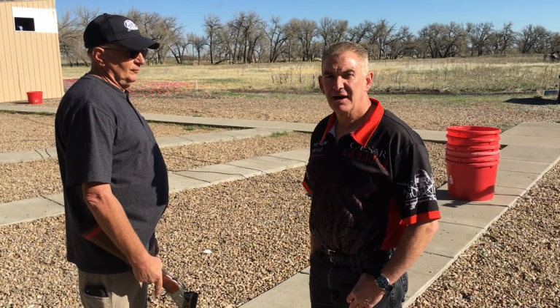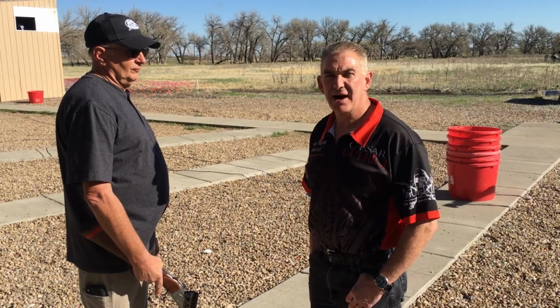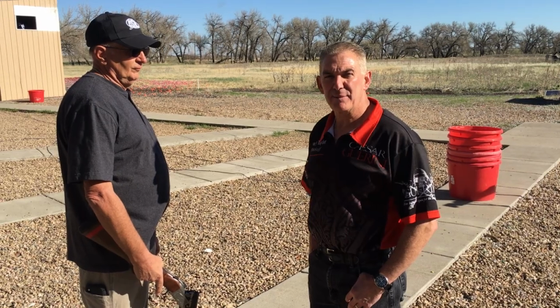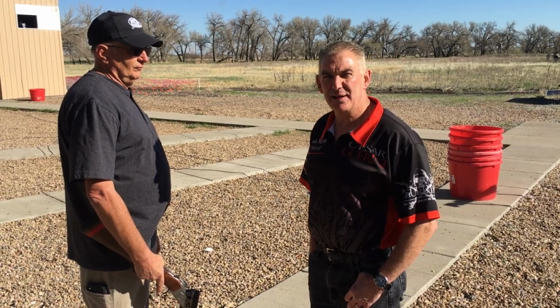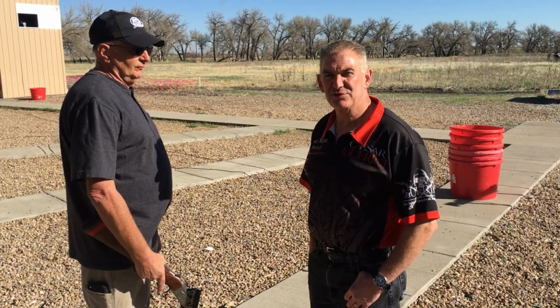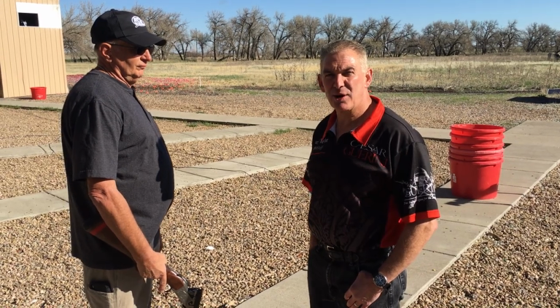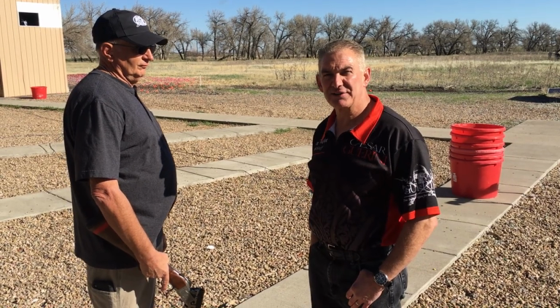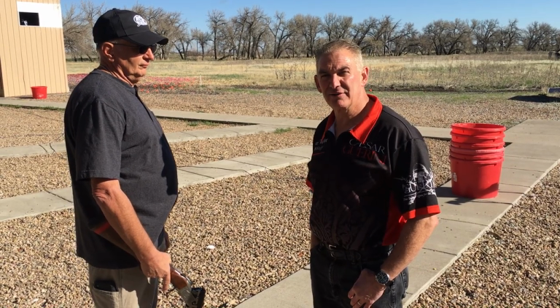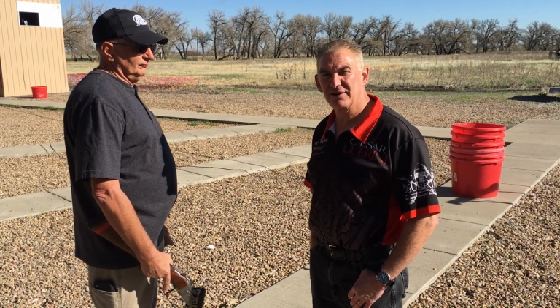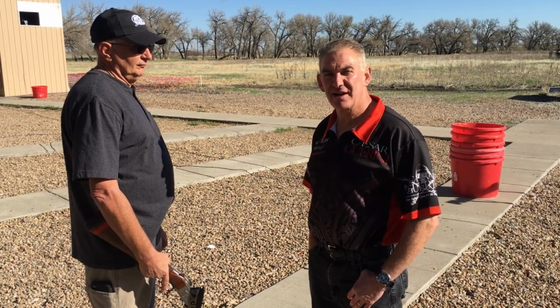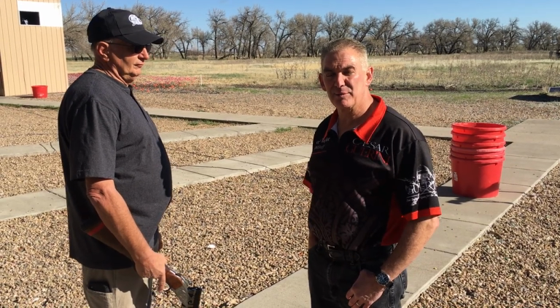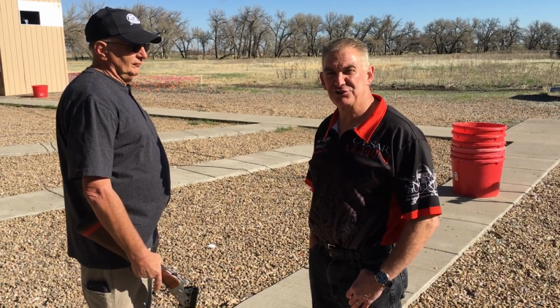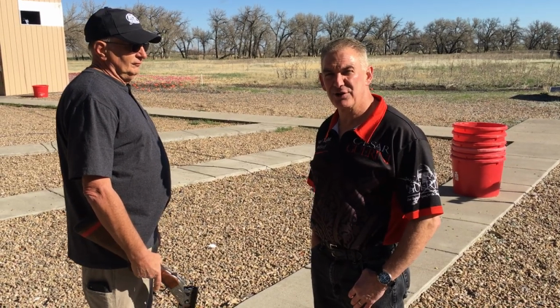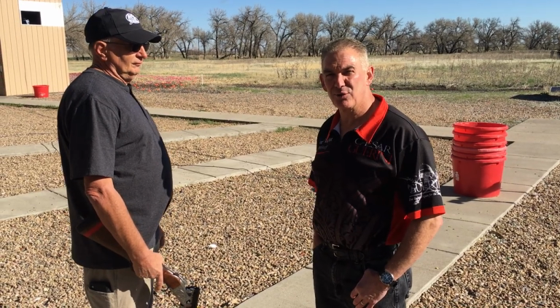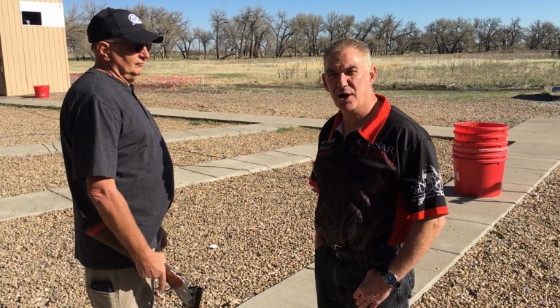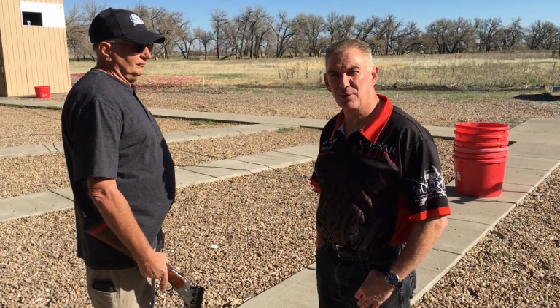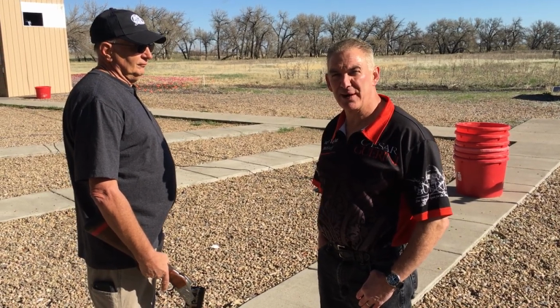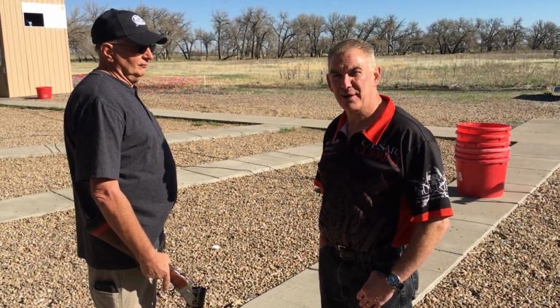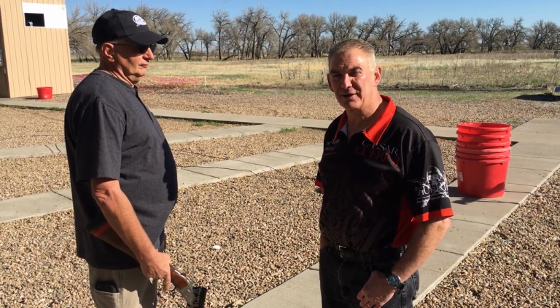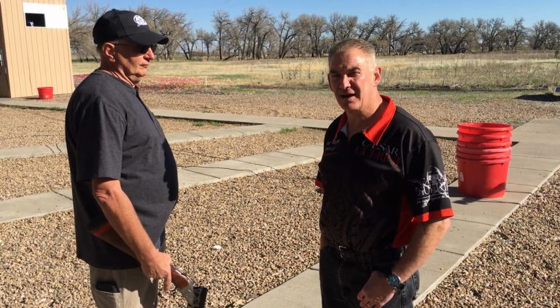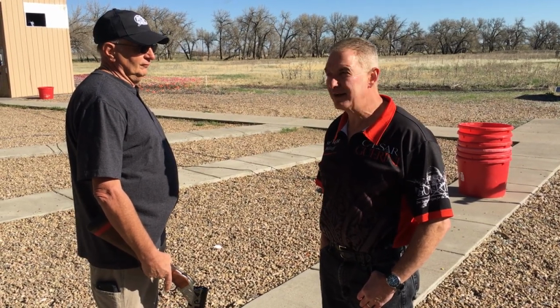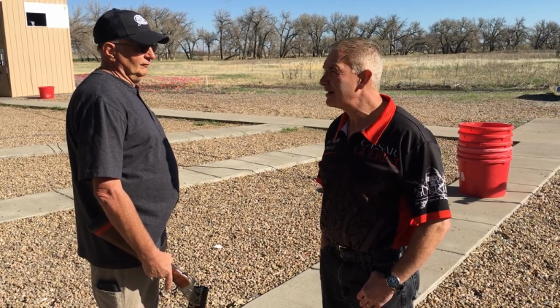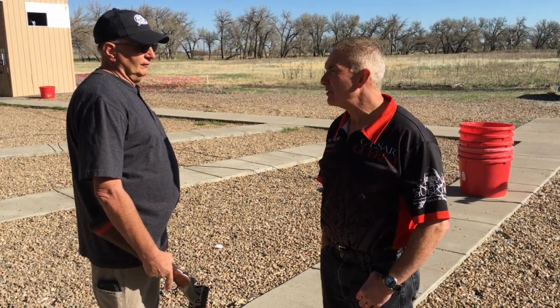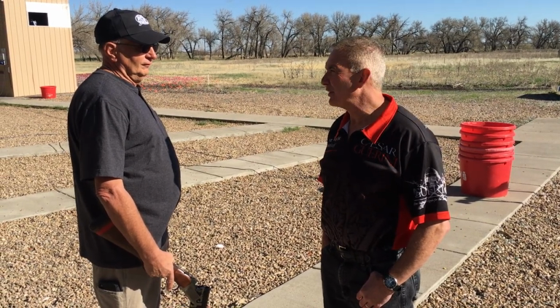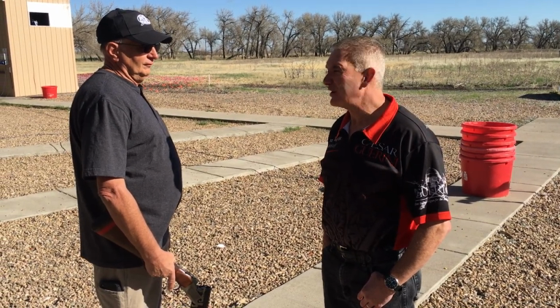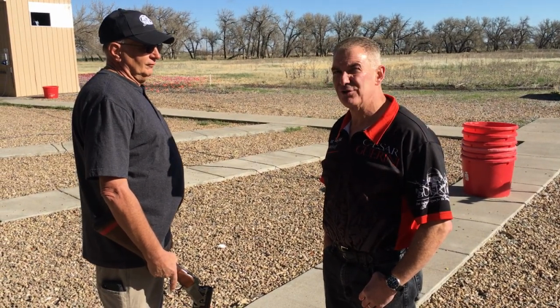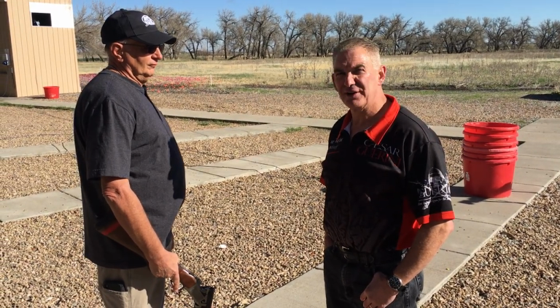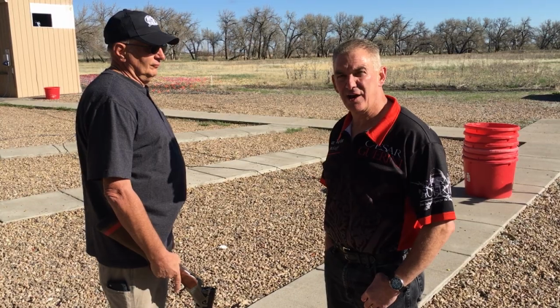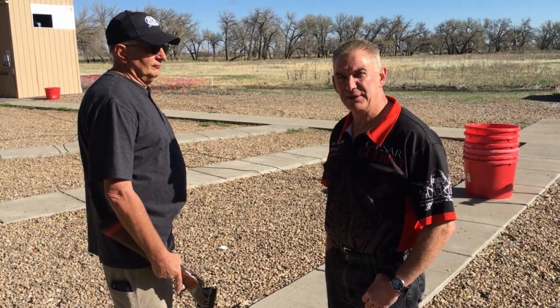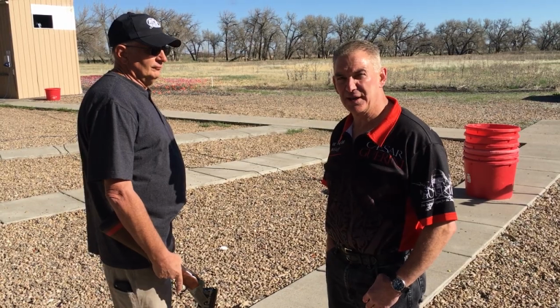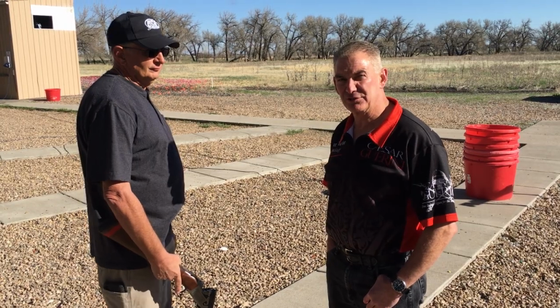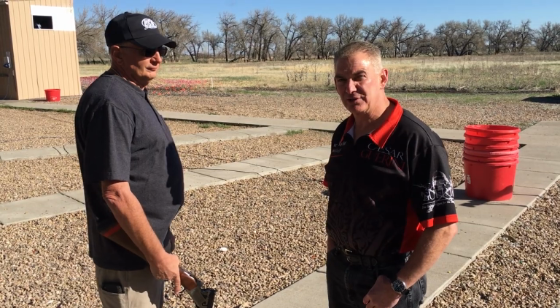Hi, my name is Mark Taylor, and I'm going to show you the proper way to mount a gun. Bill here is going to help me demonstrate.